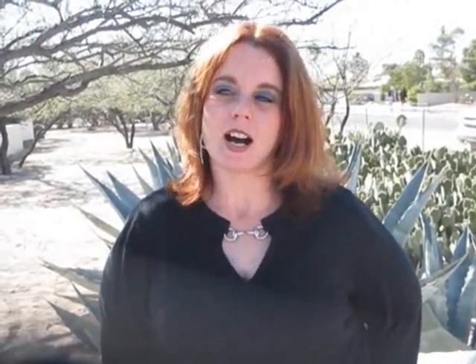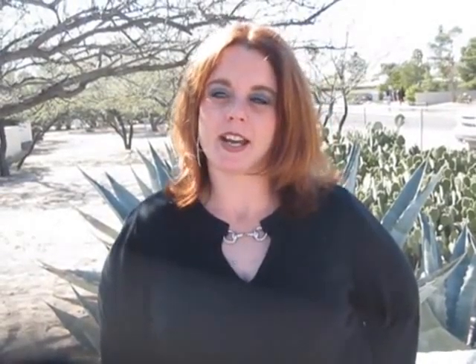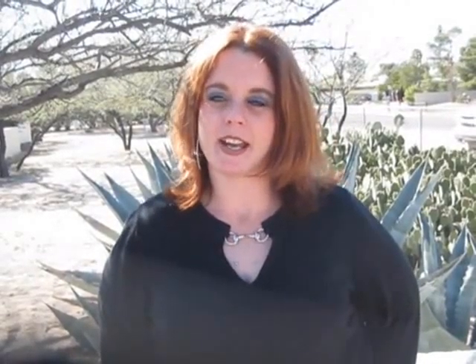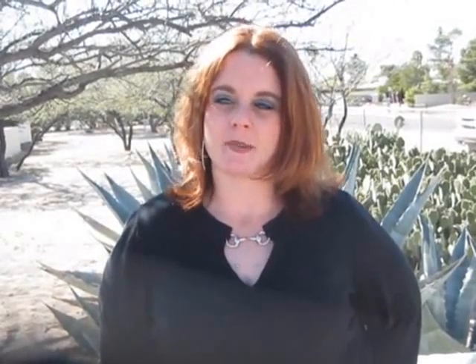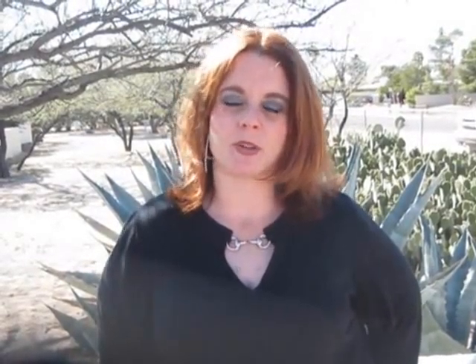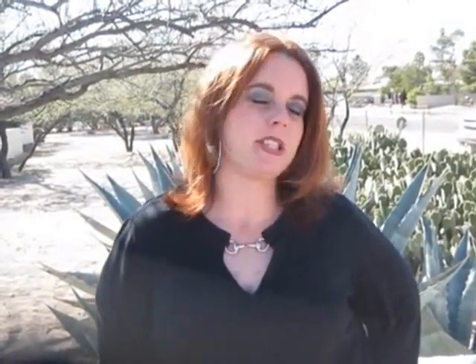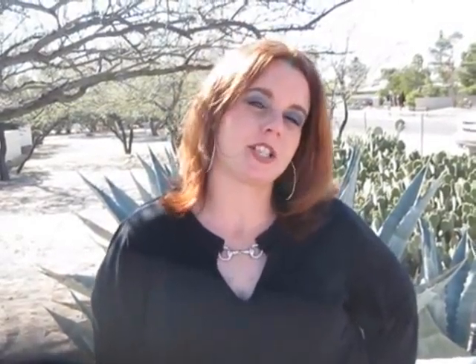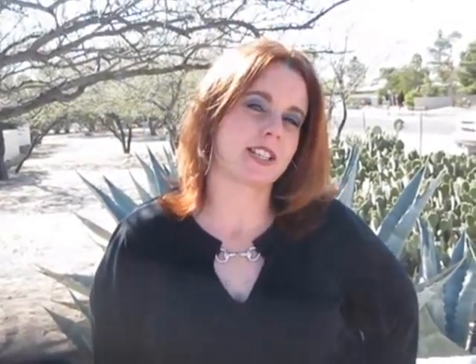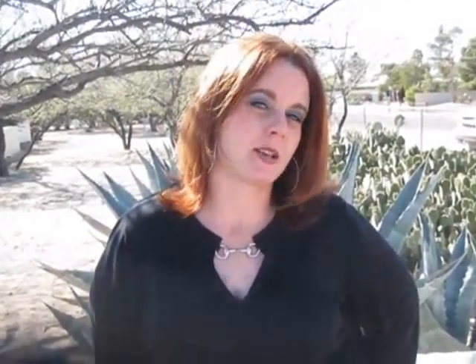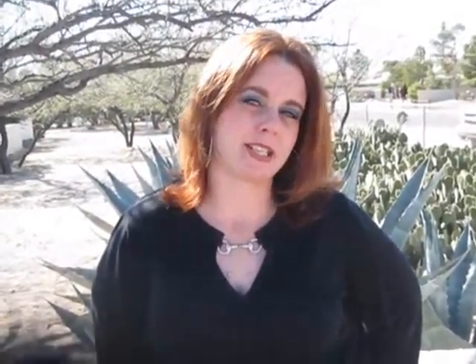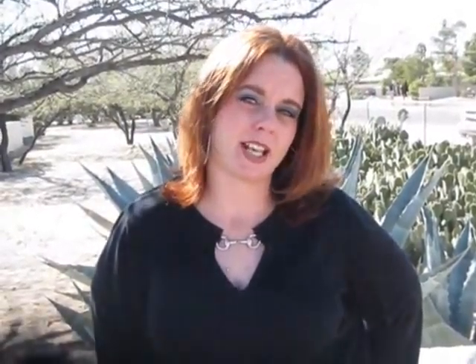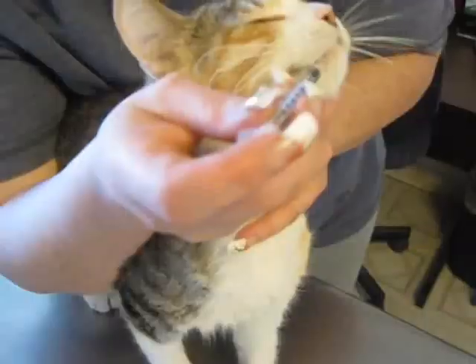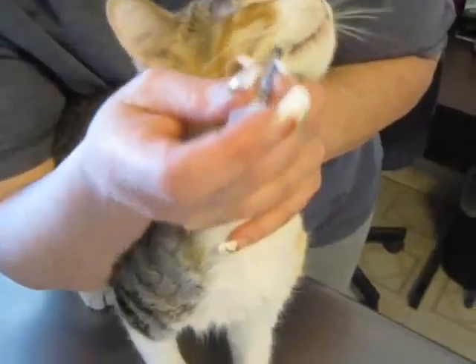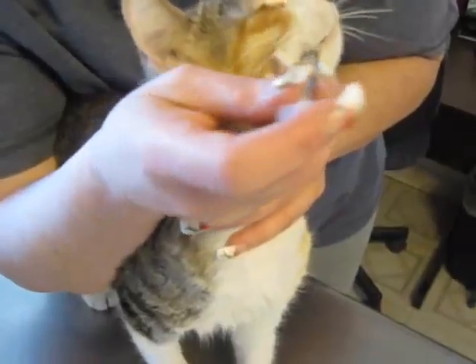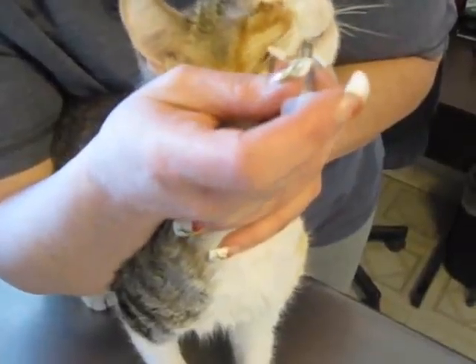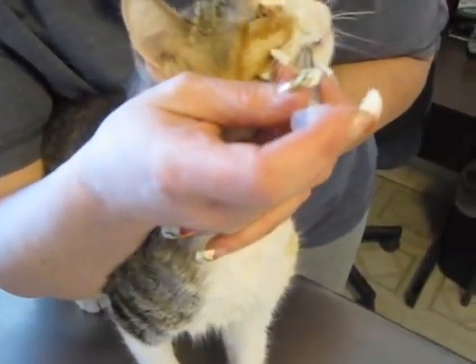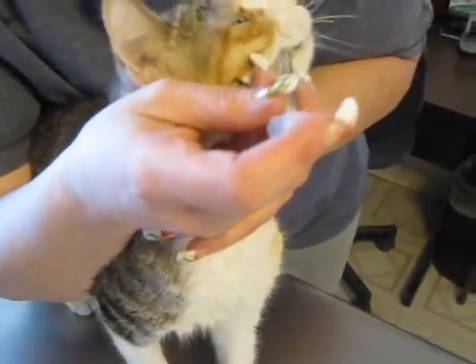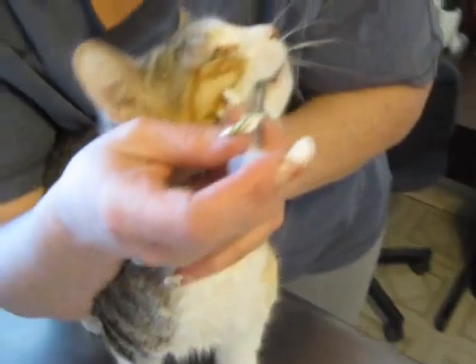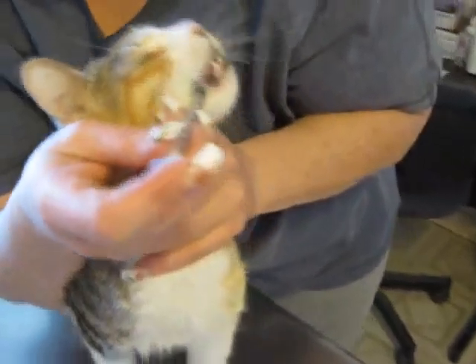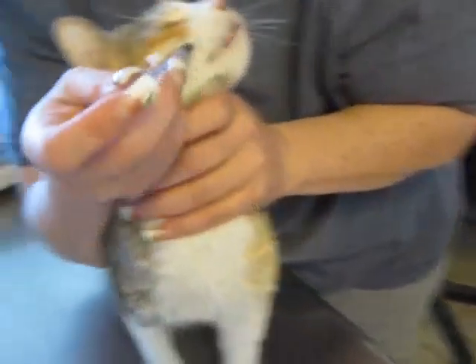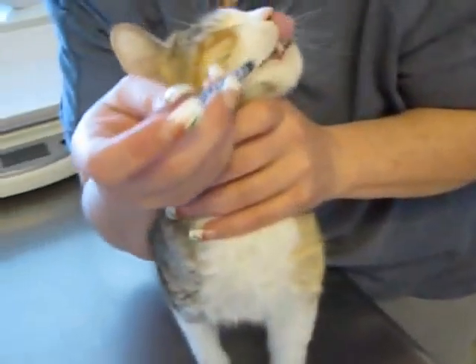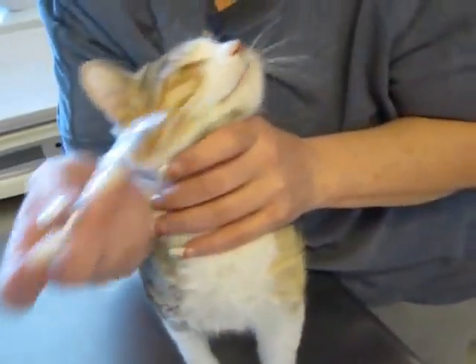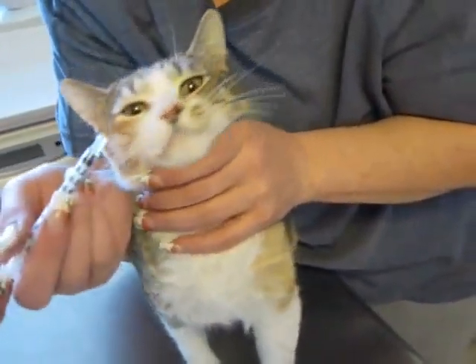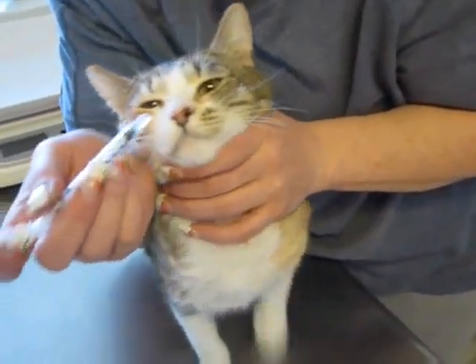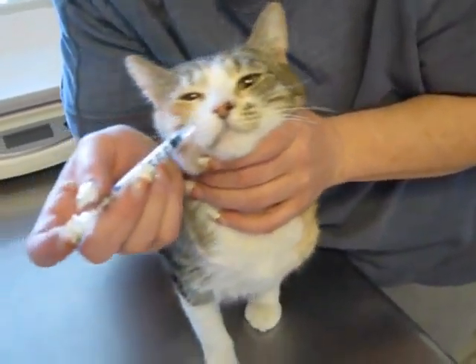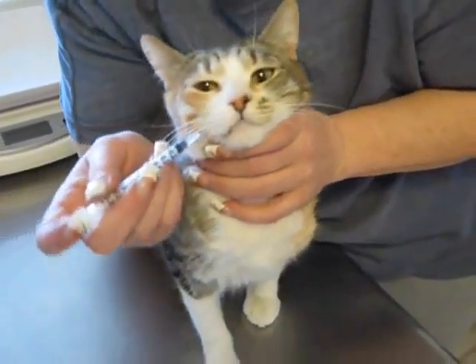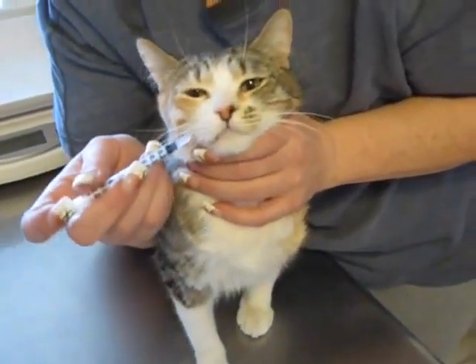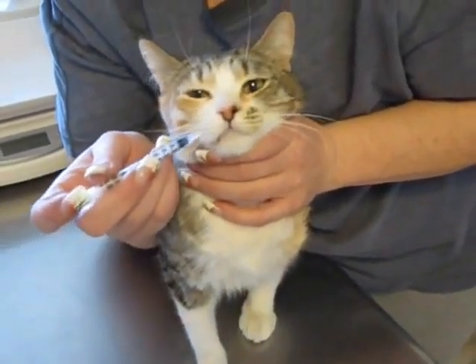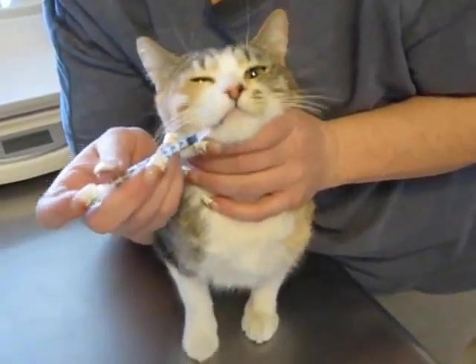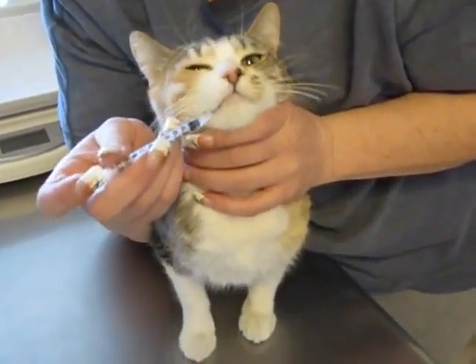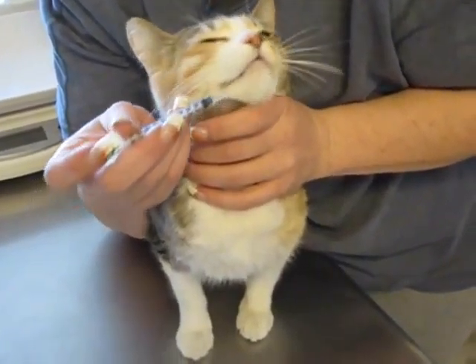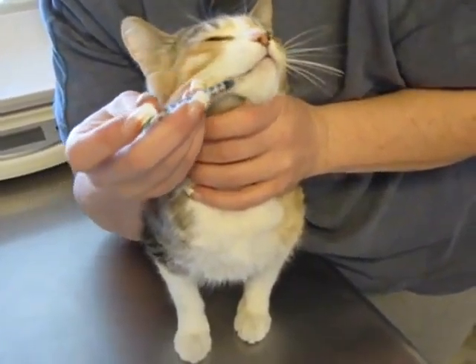I am going to be teaching classes on basic cat care — how to trim nails, how to administer medications, and toxic plants.